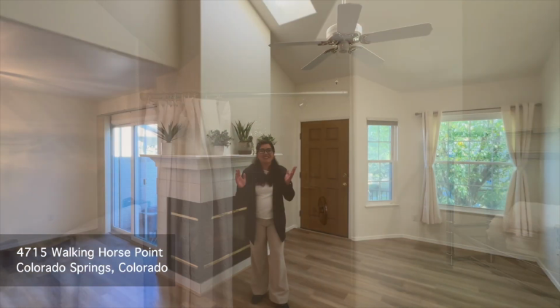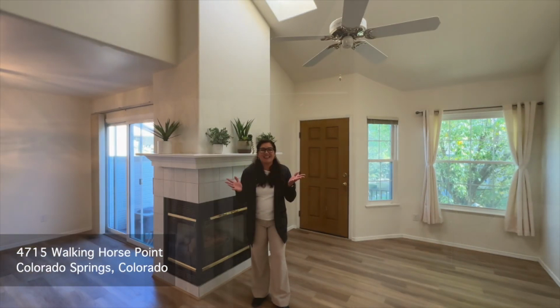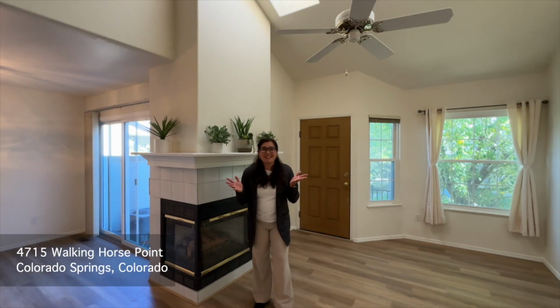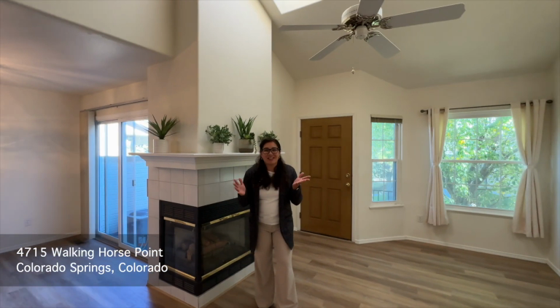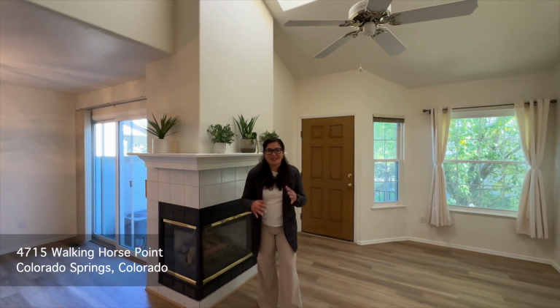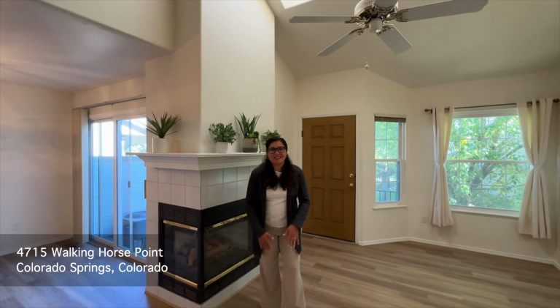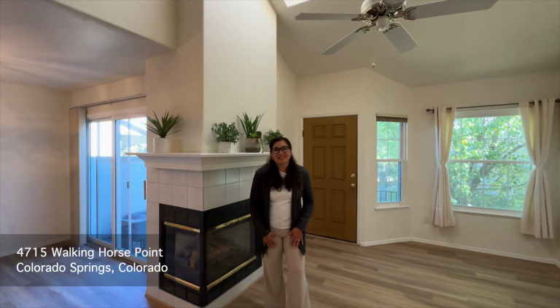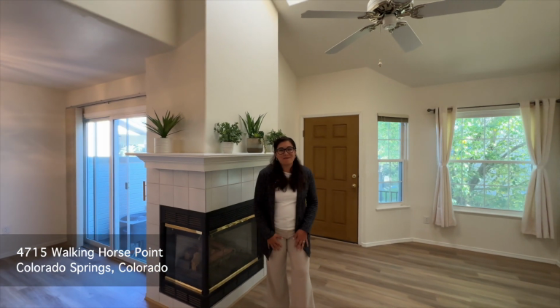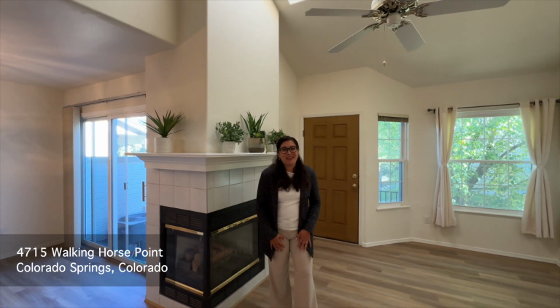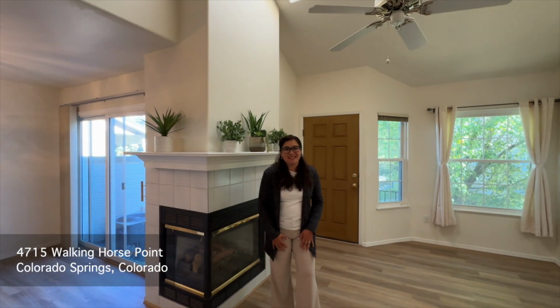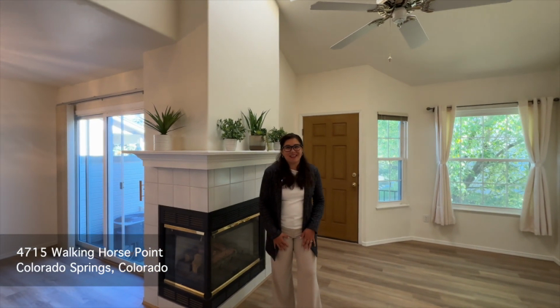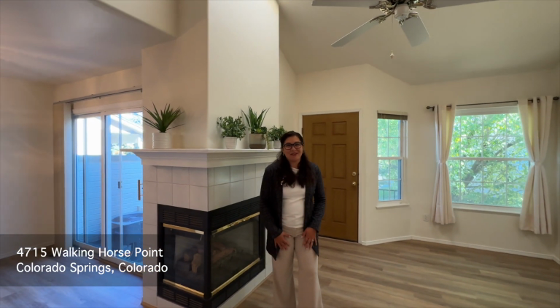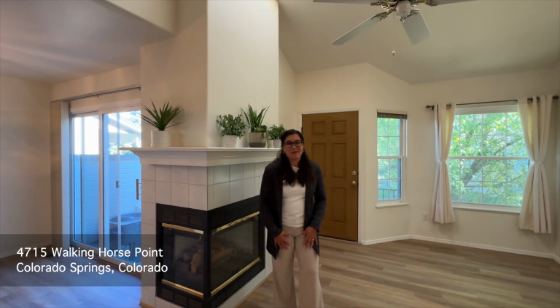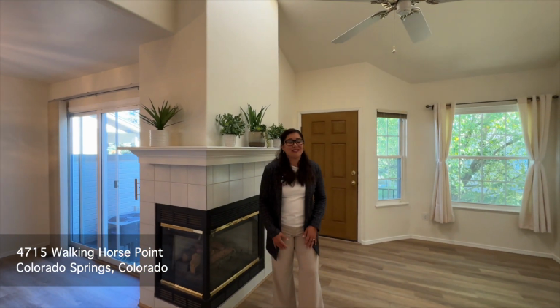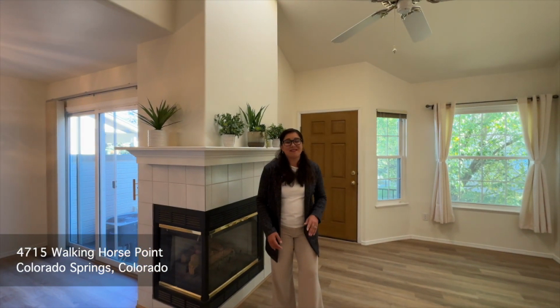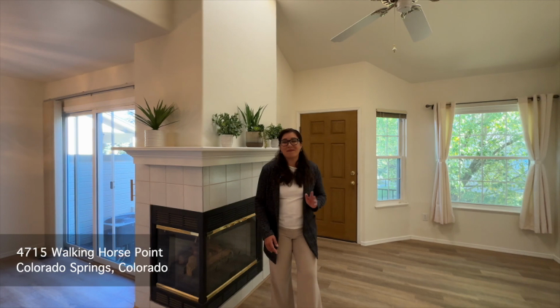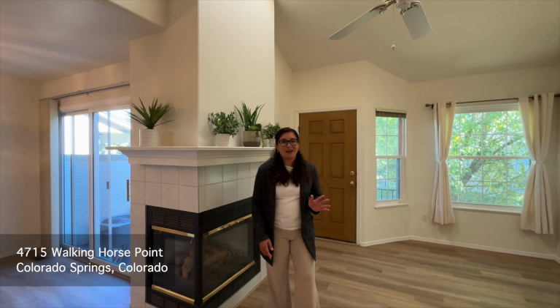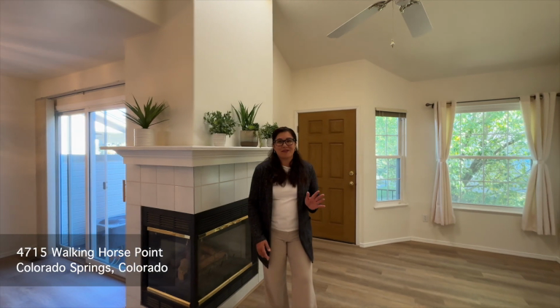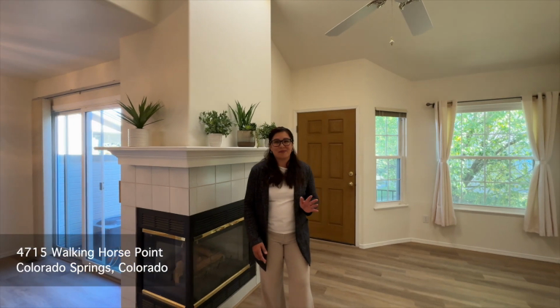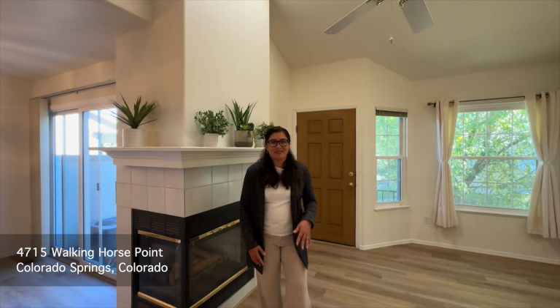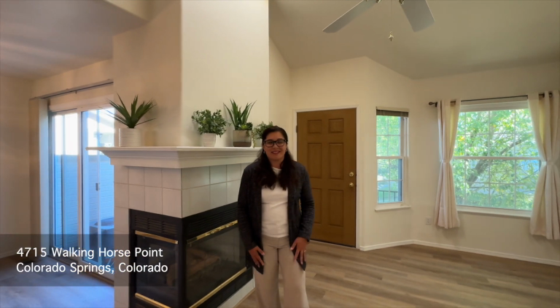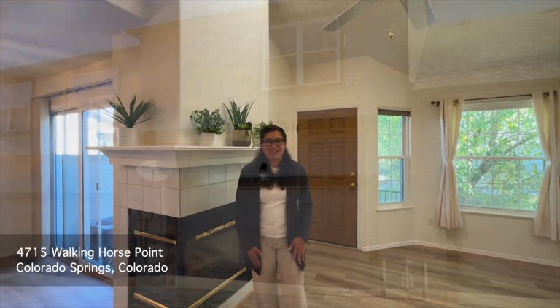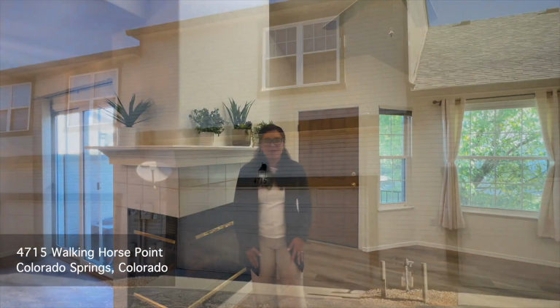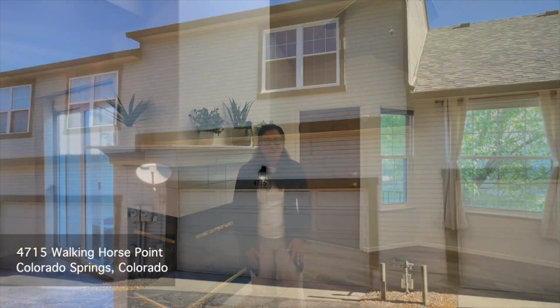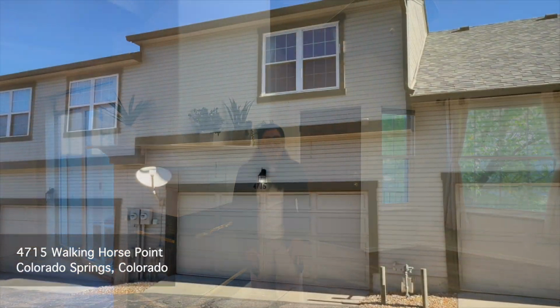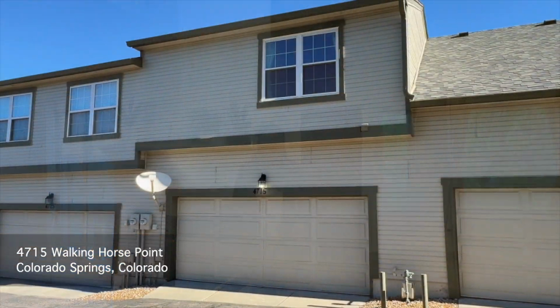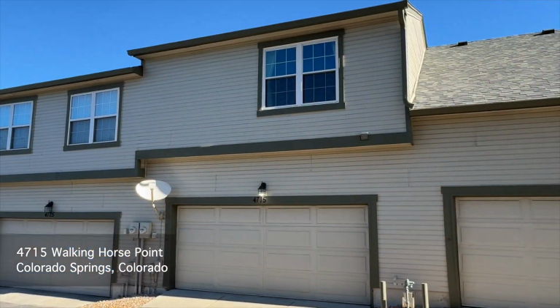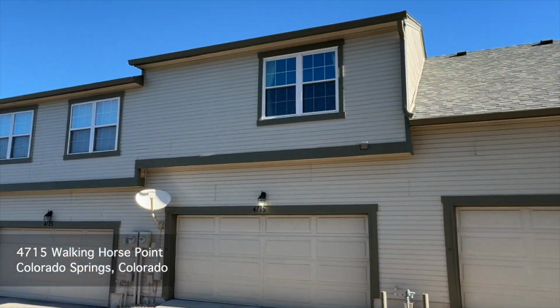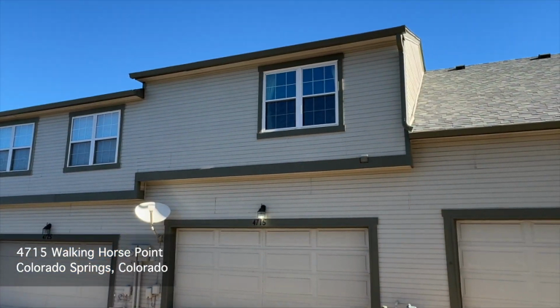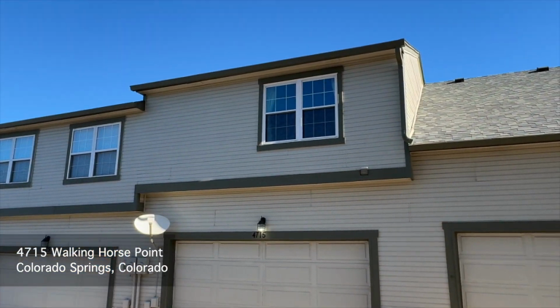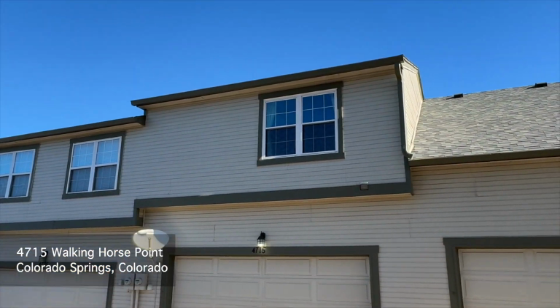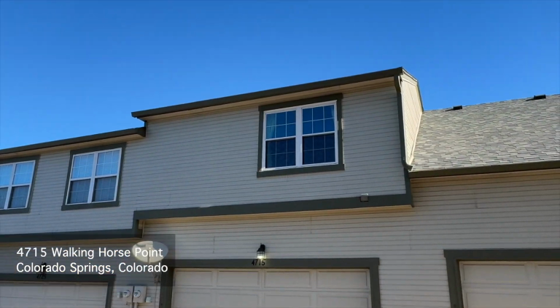Didn't I tell you this is an amazing townhome? It's even better in person. Give me a call — I'd love to show it to you.